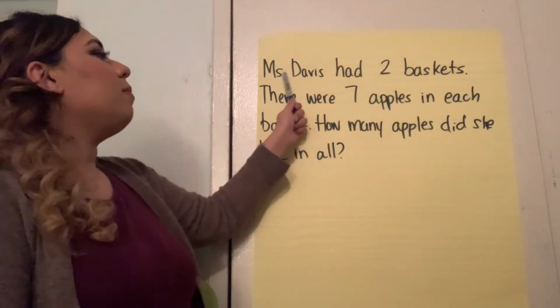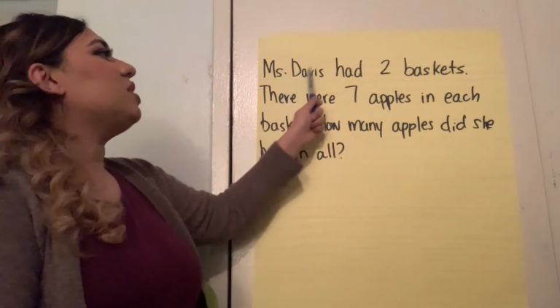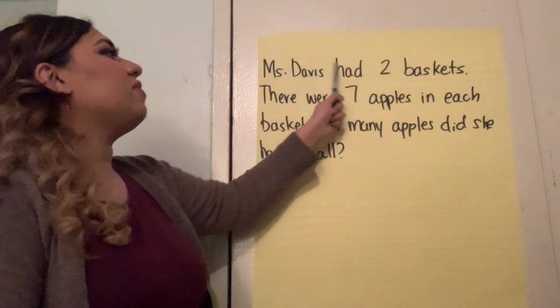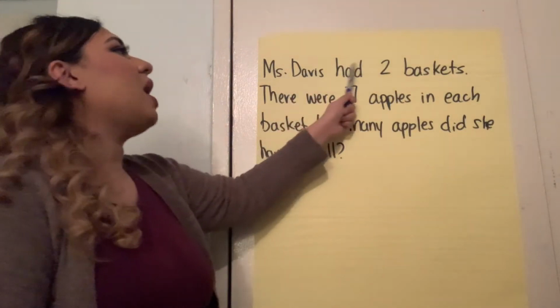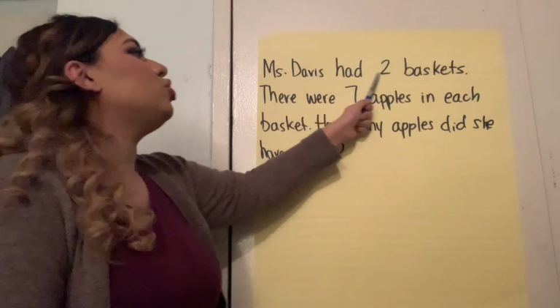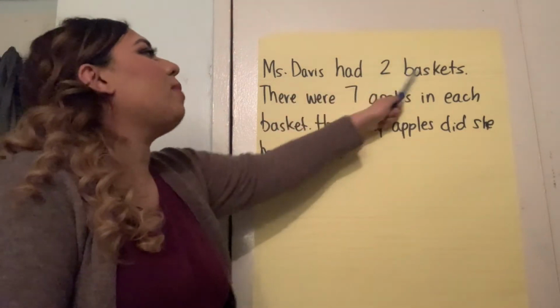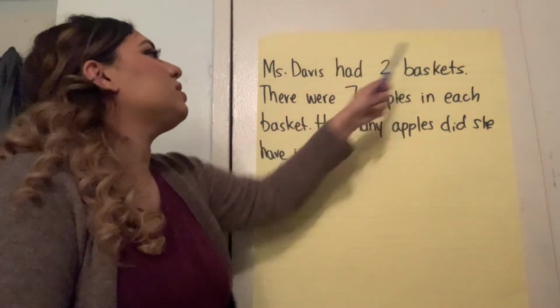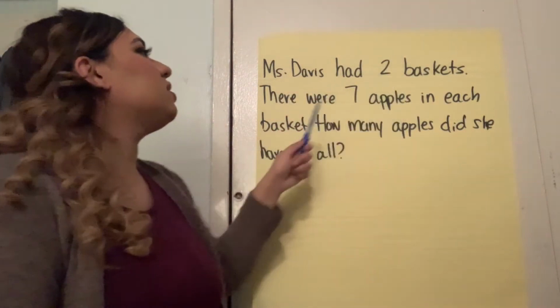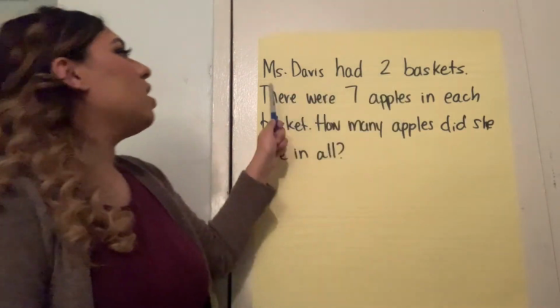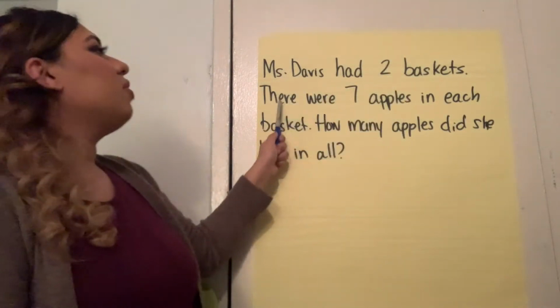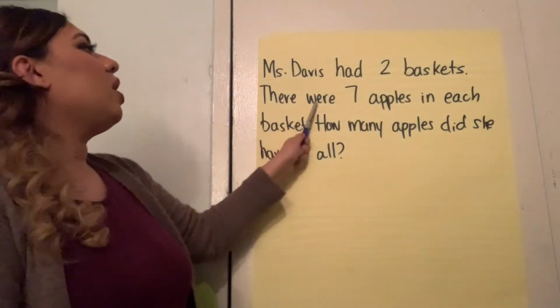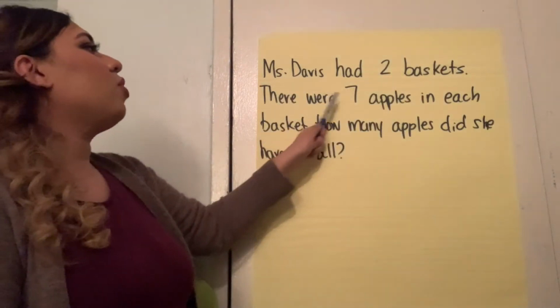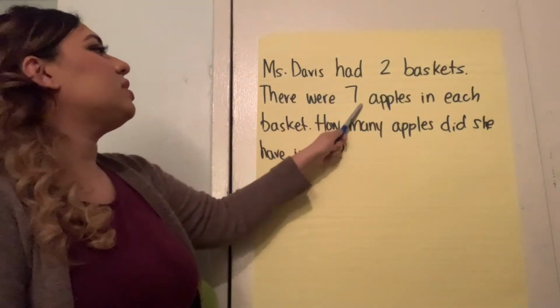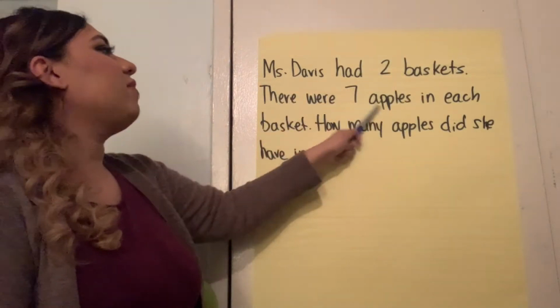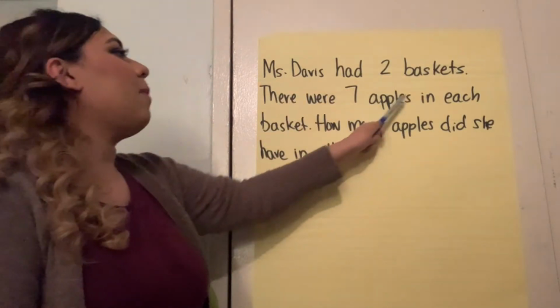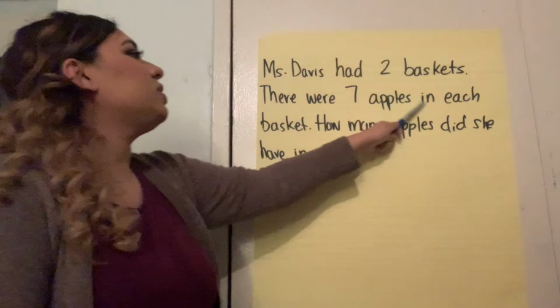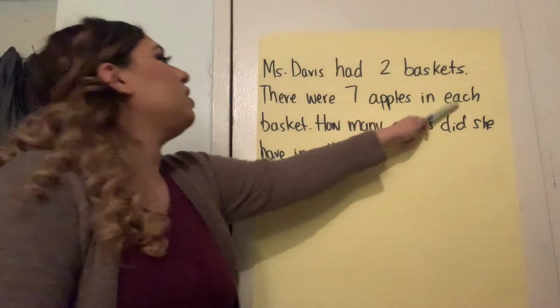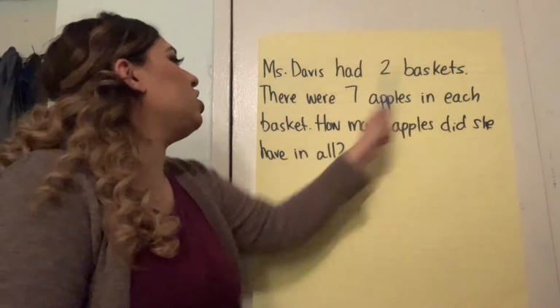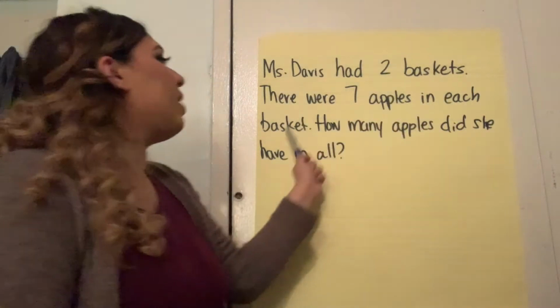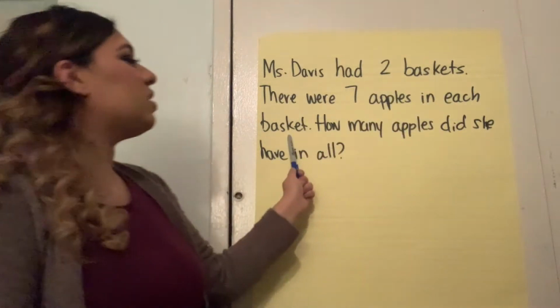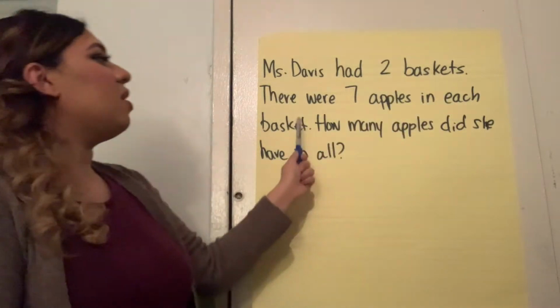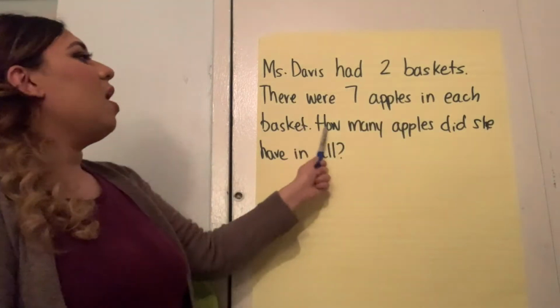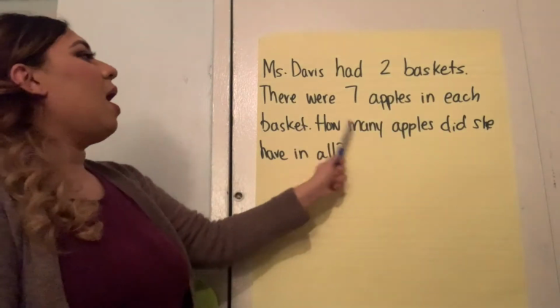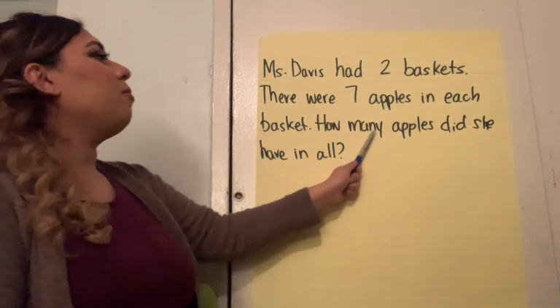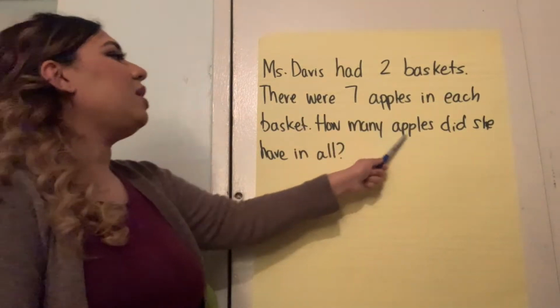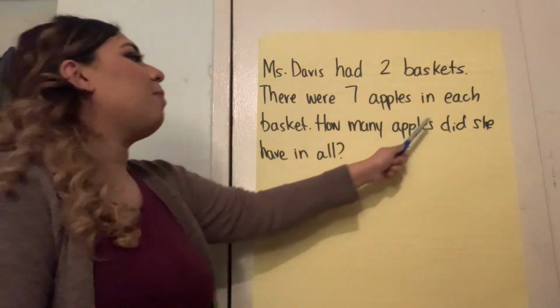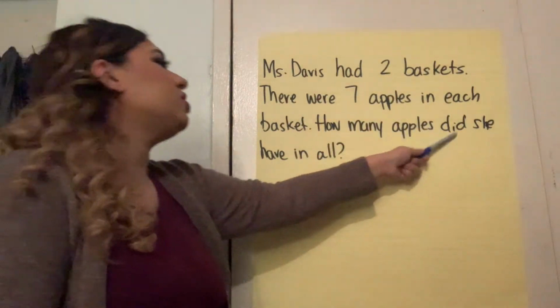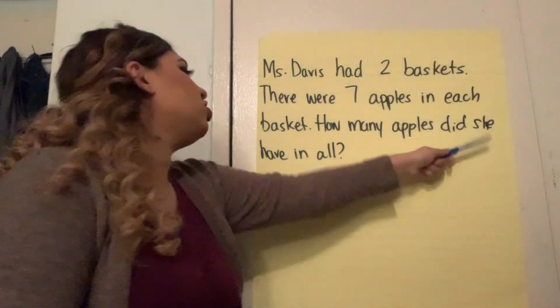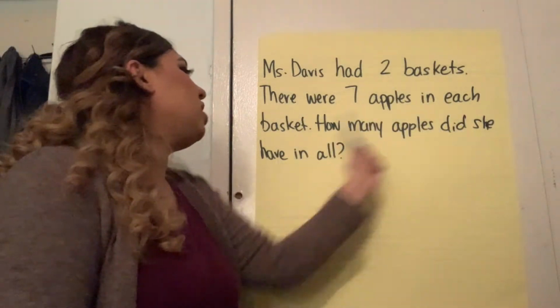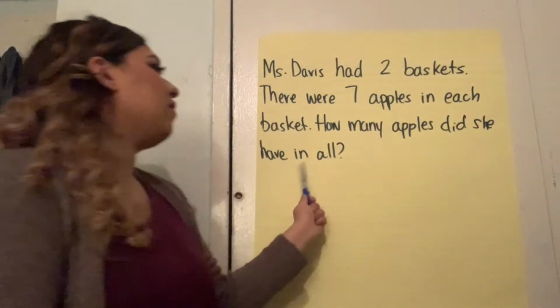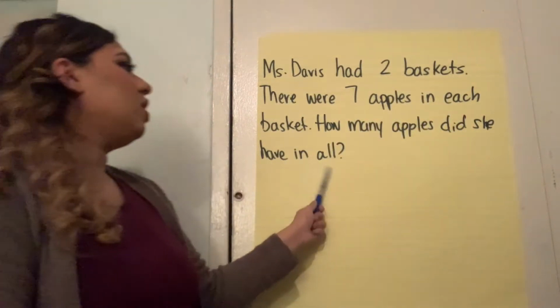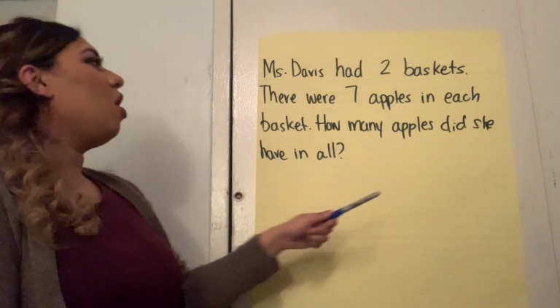Ms. Davis had two baskets. There were seven apples in each basket. How many apples did she have in all?